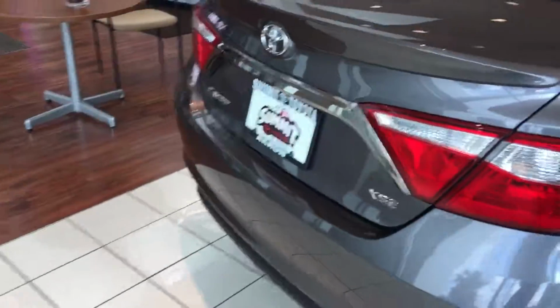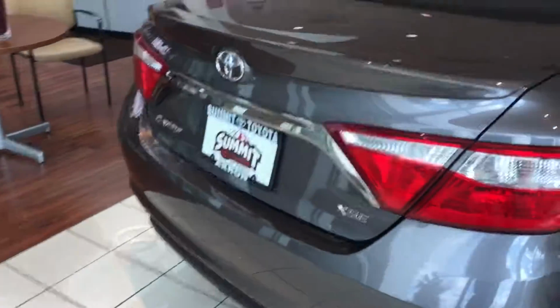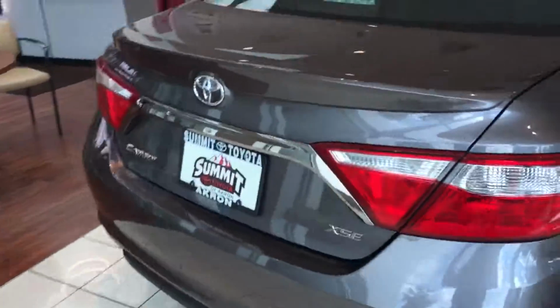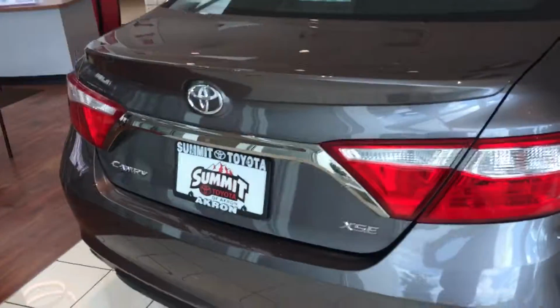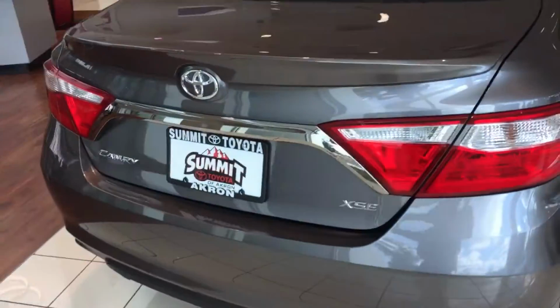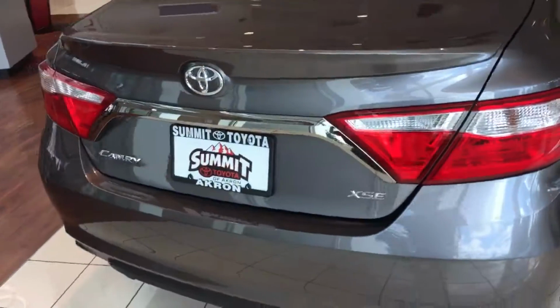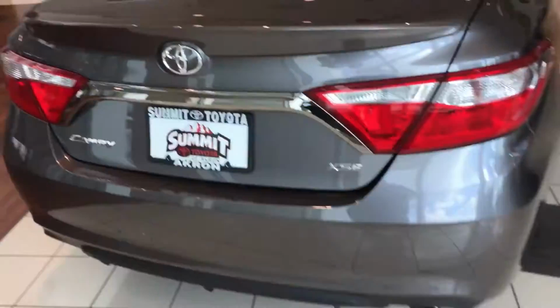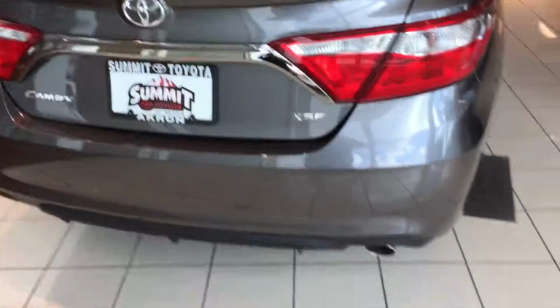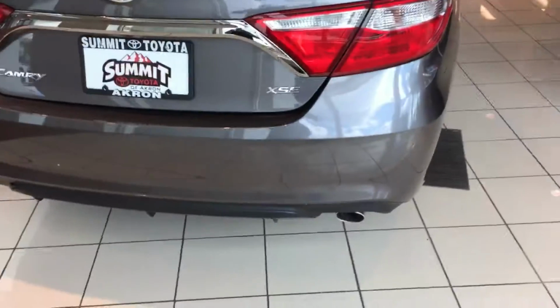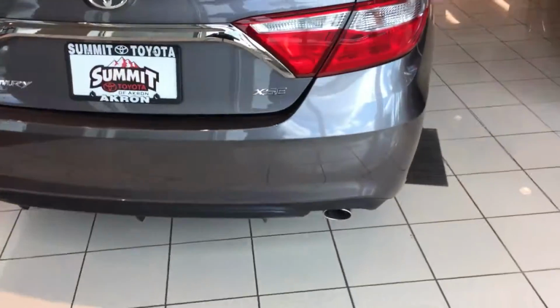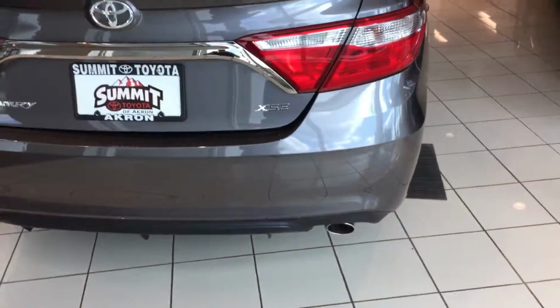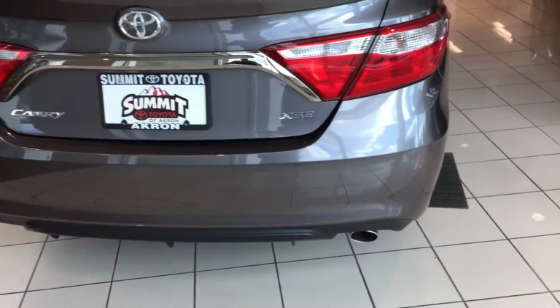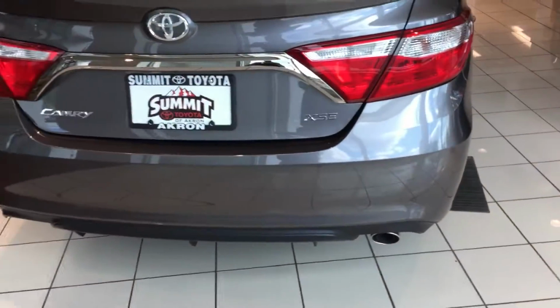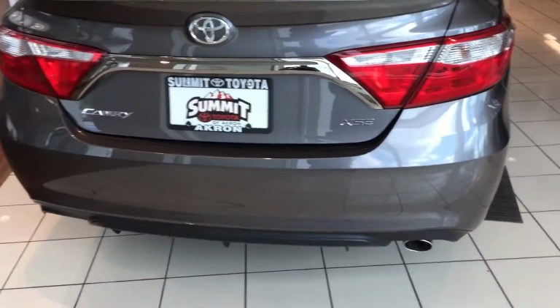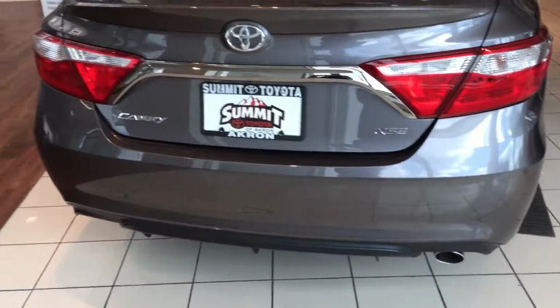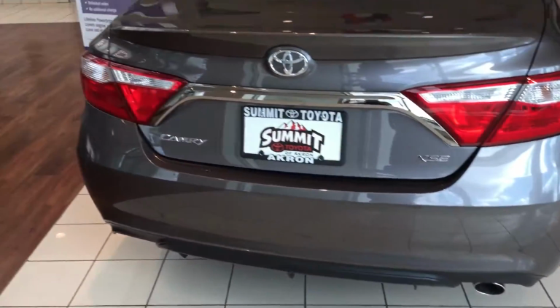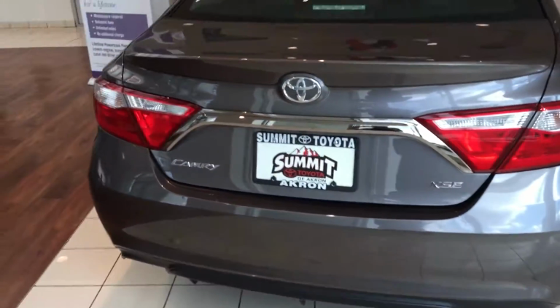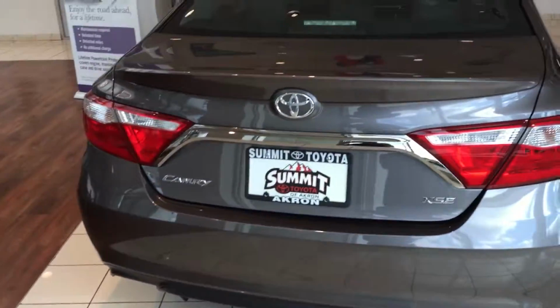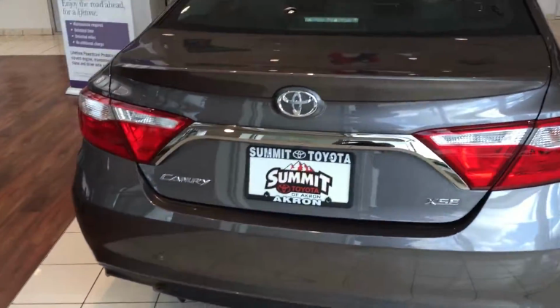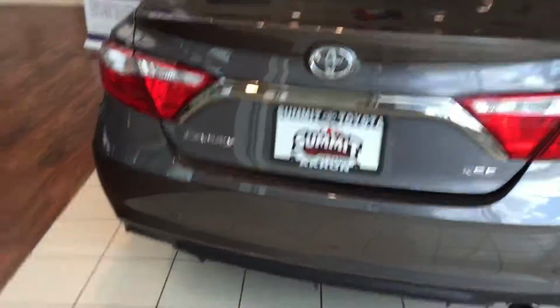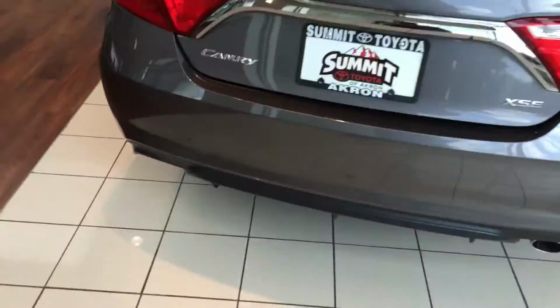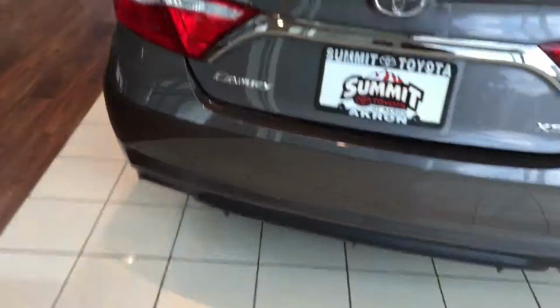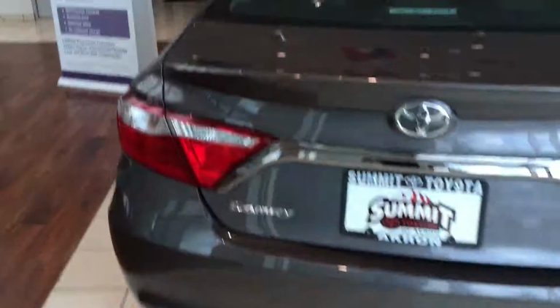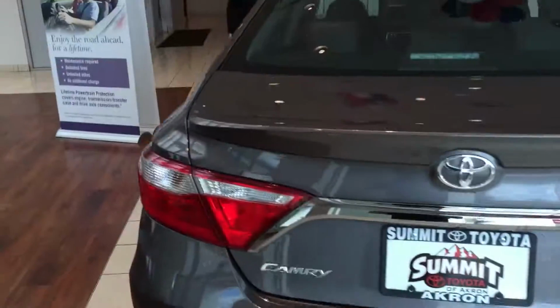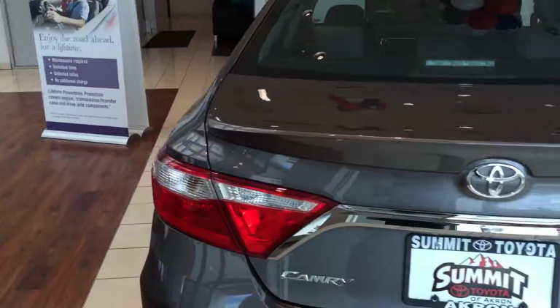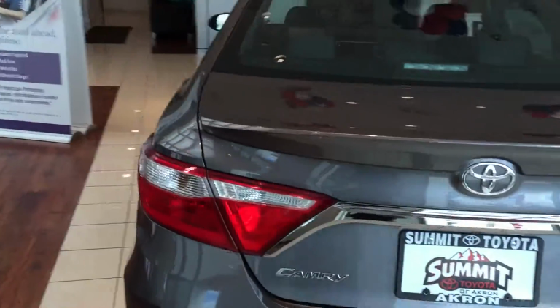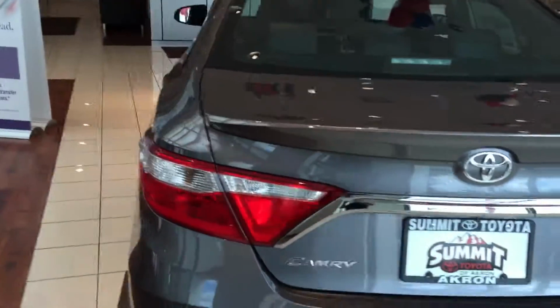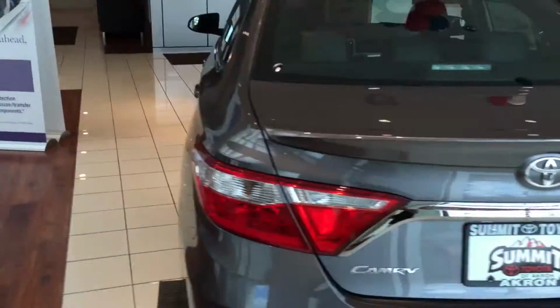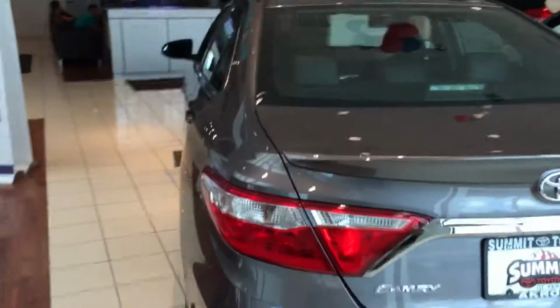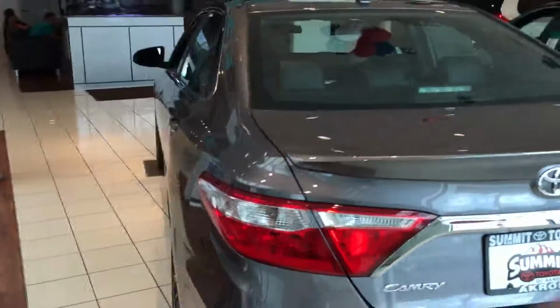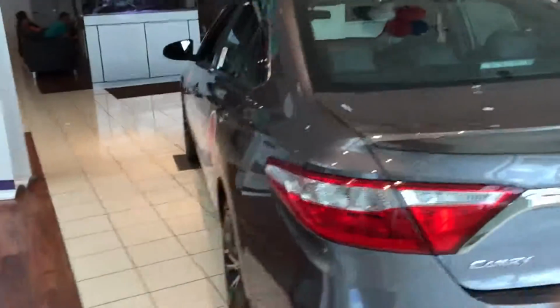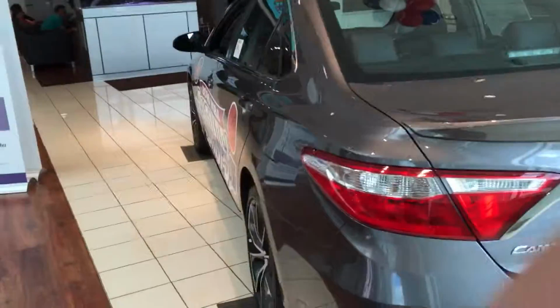Nice spoiler look down here with the chrome trim. It's a great looking car.